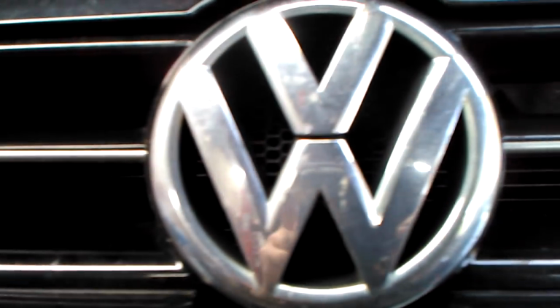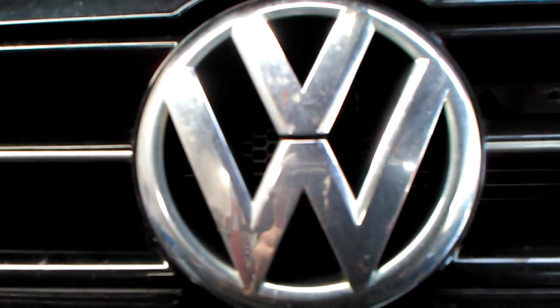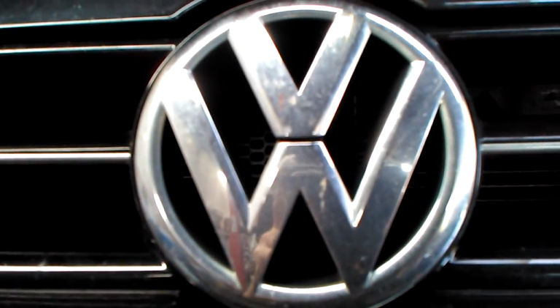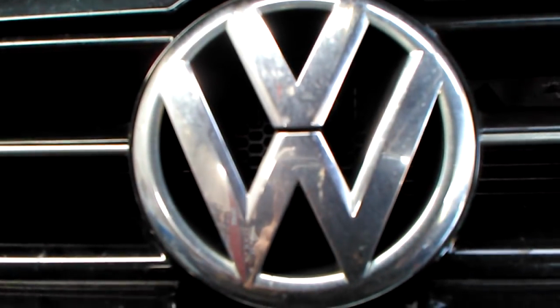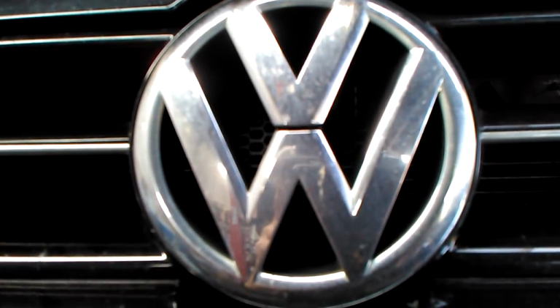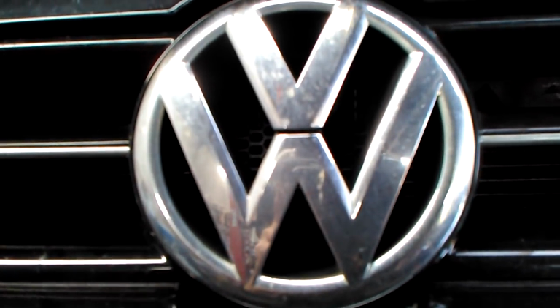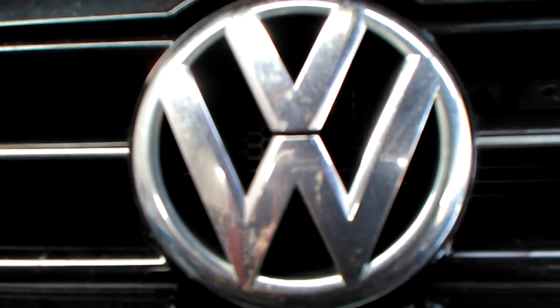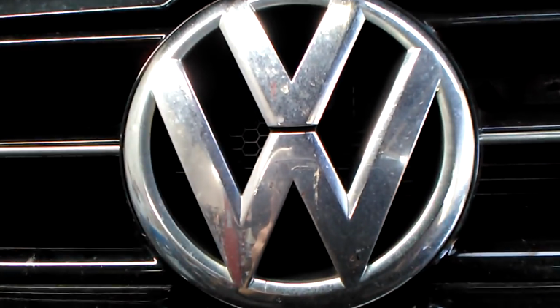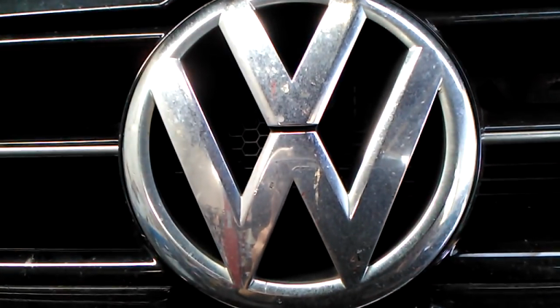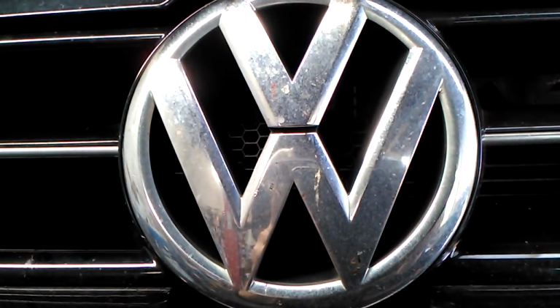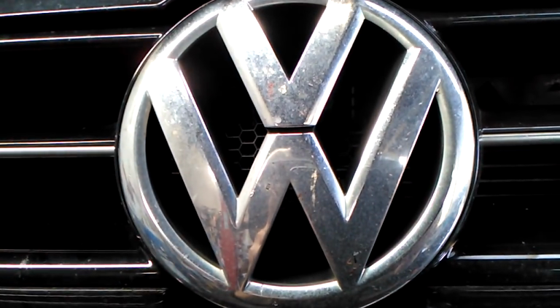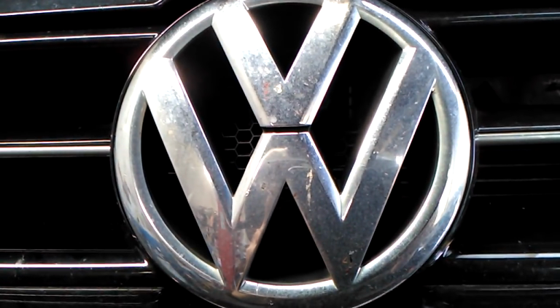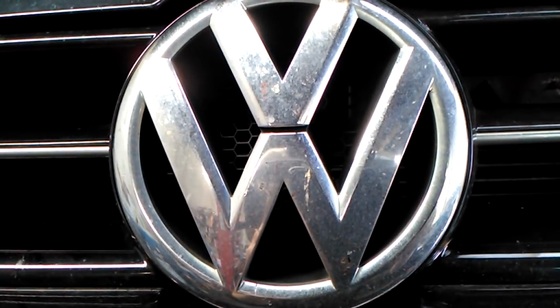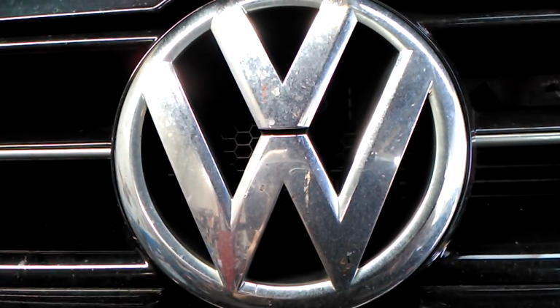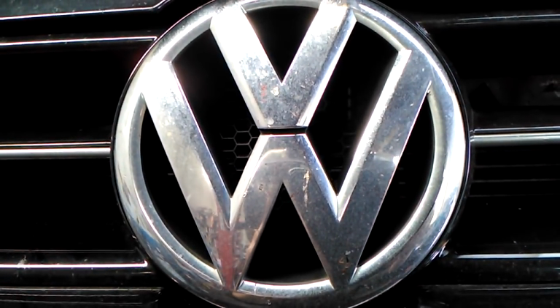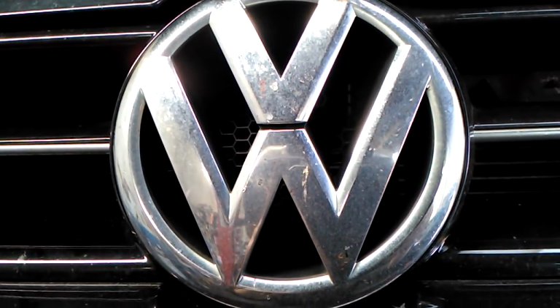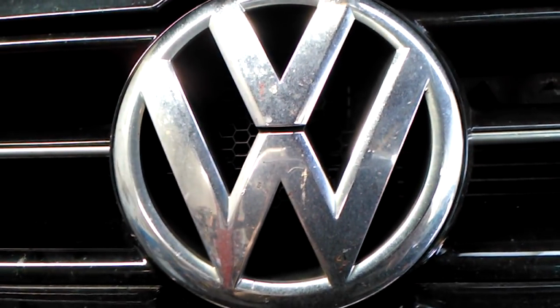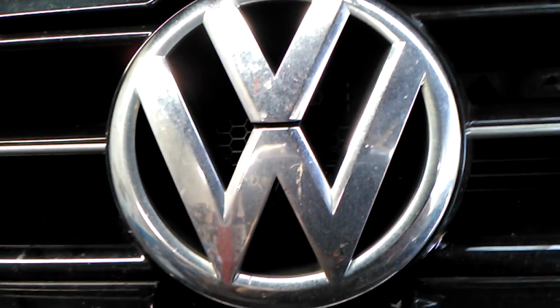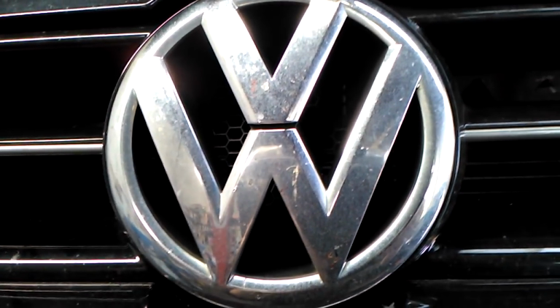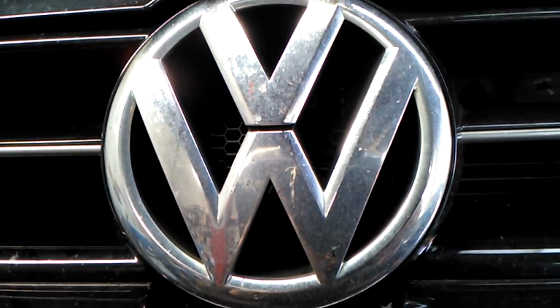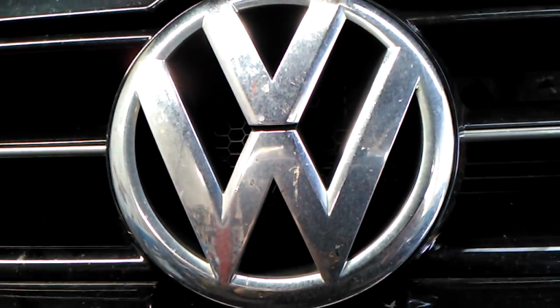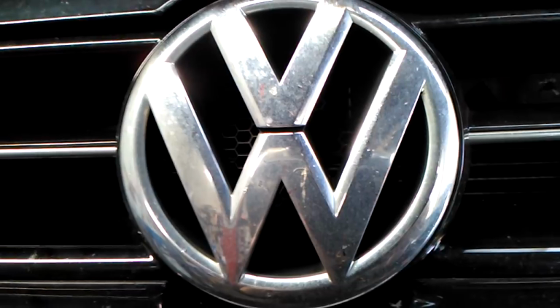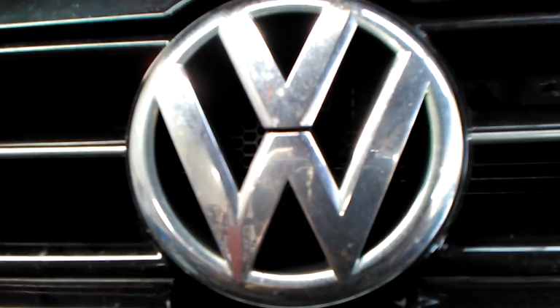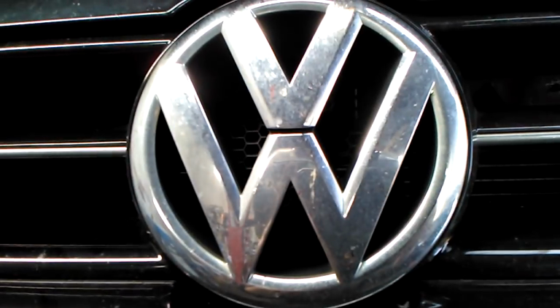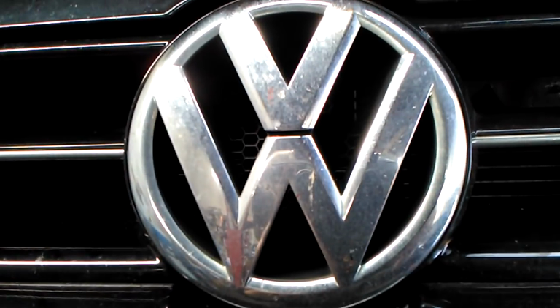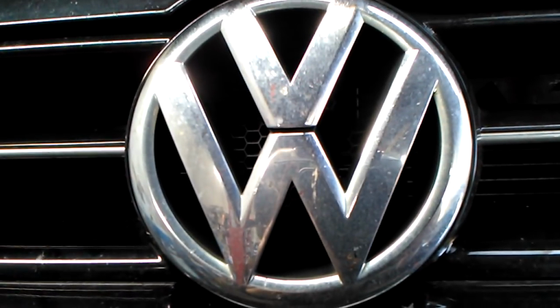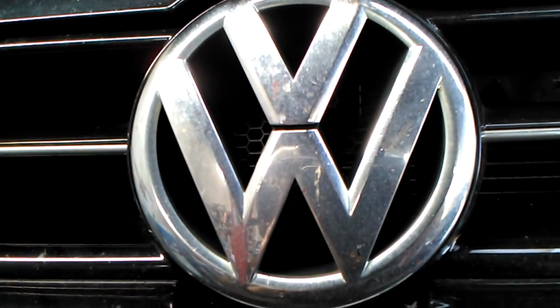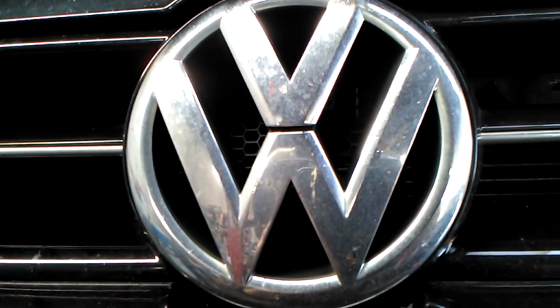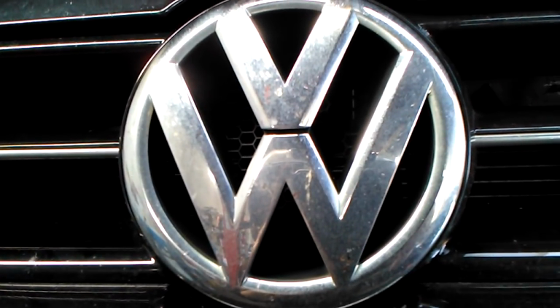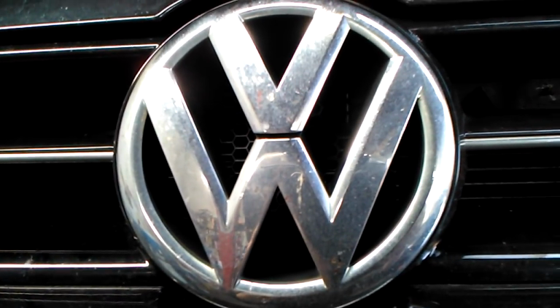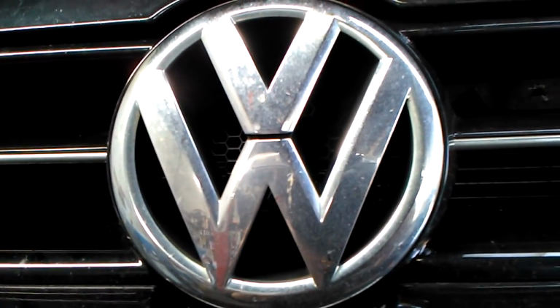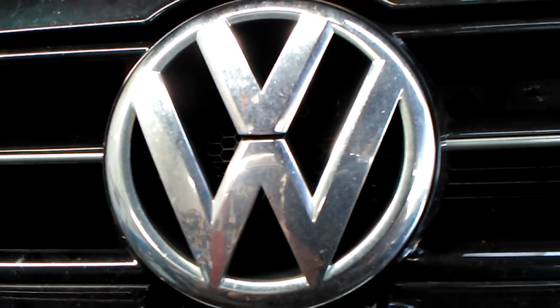In this short video we've got a VW Polo and we've got a vibration in the front brakes.